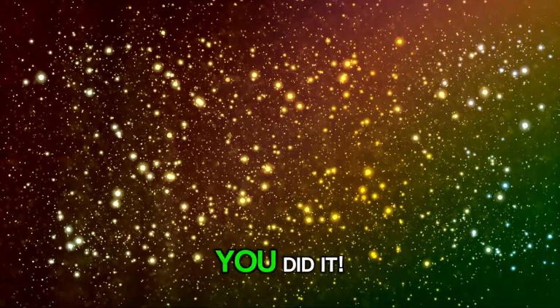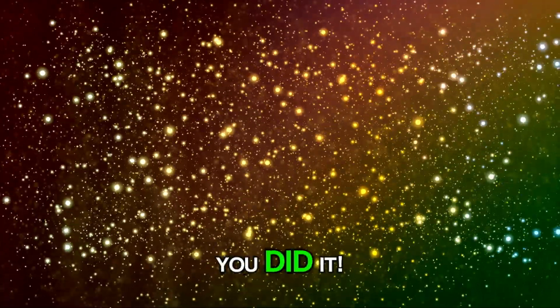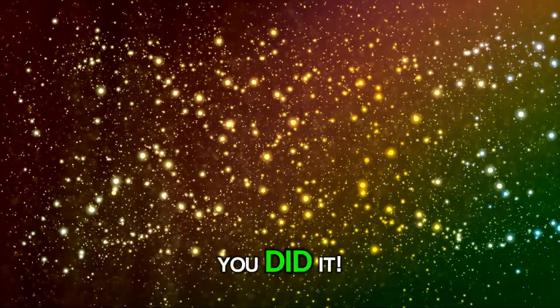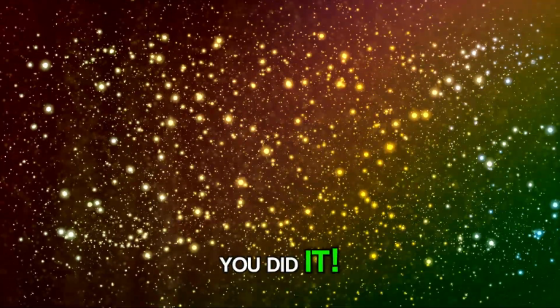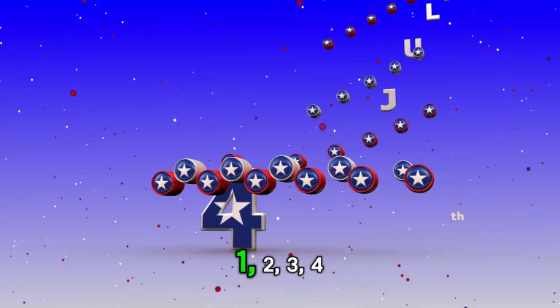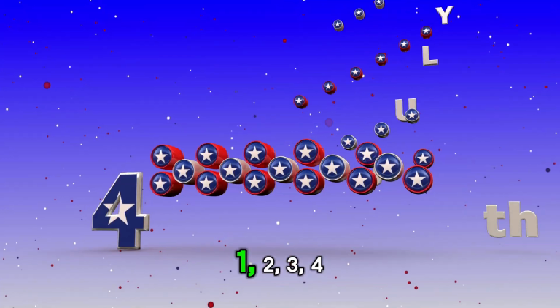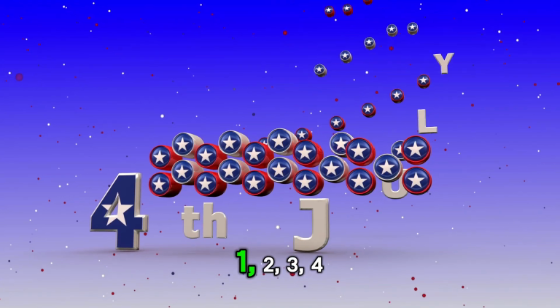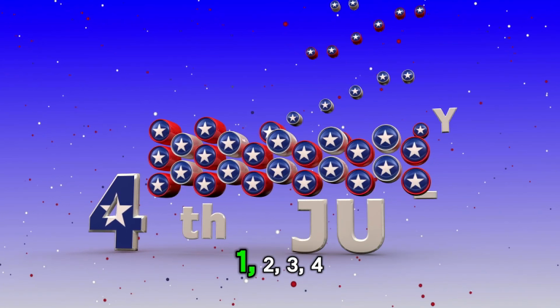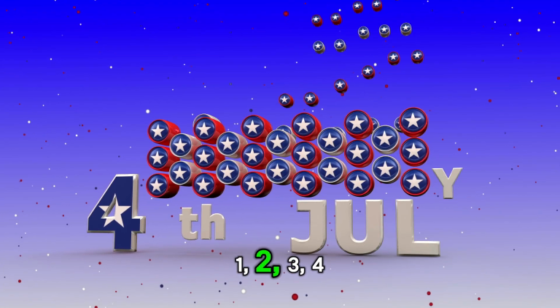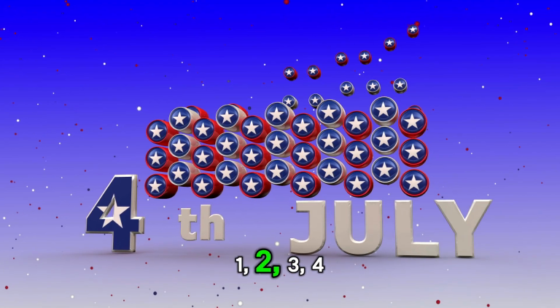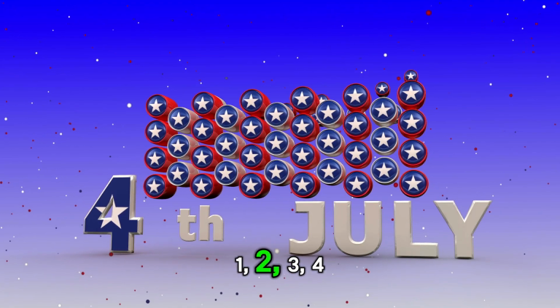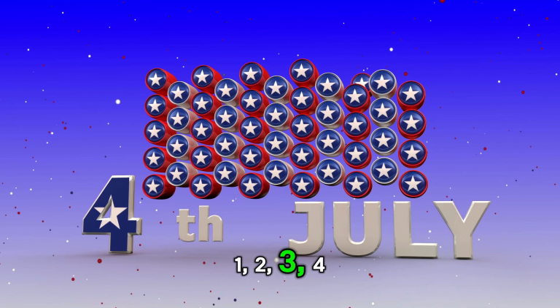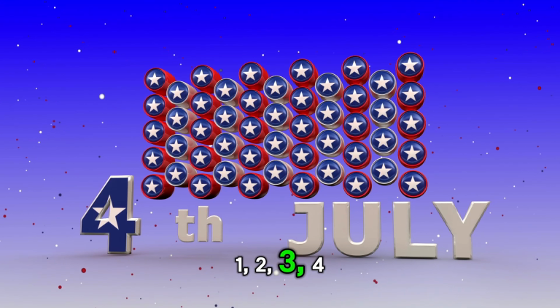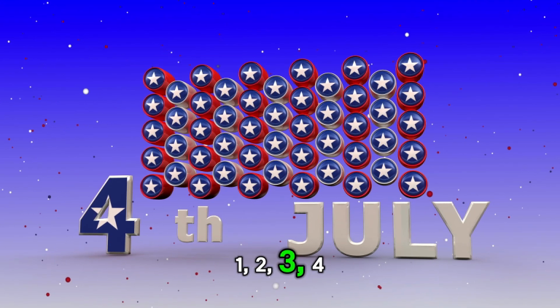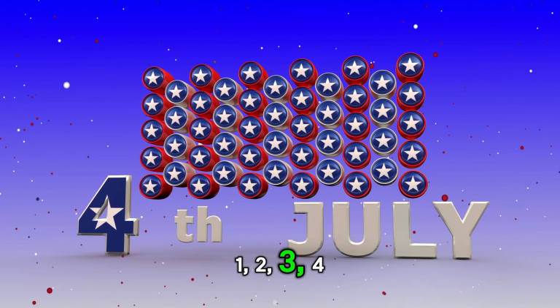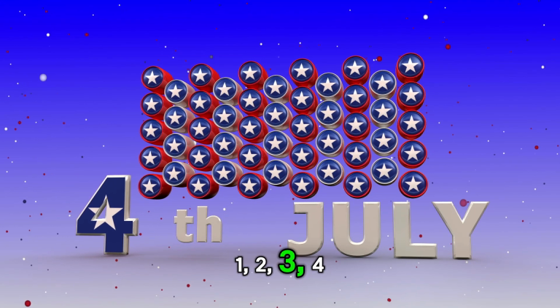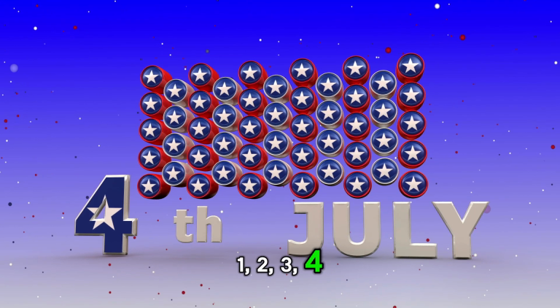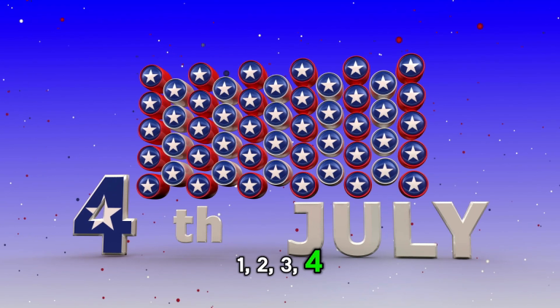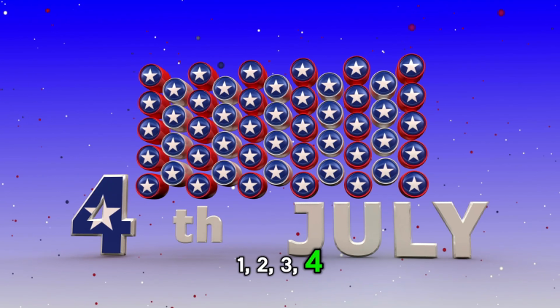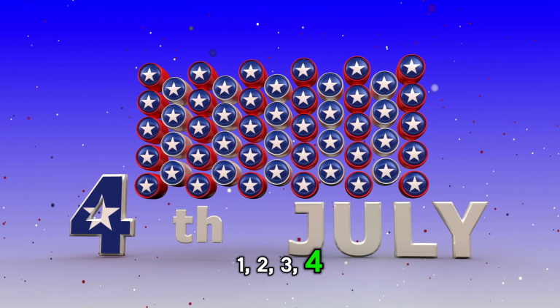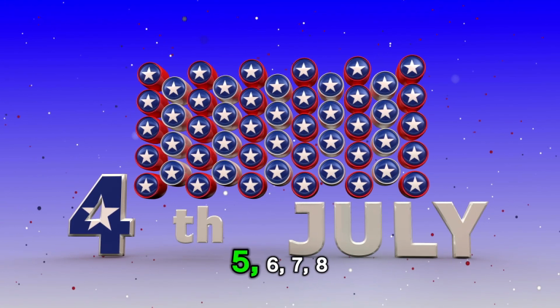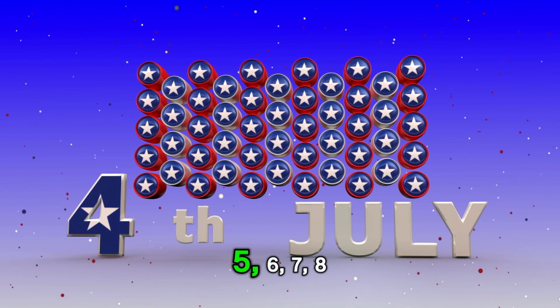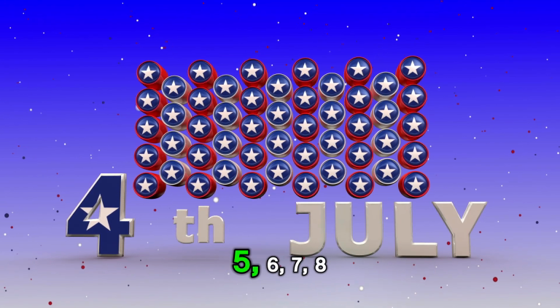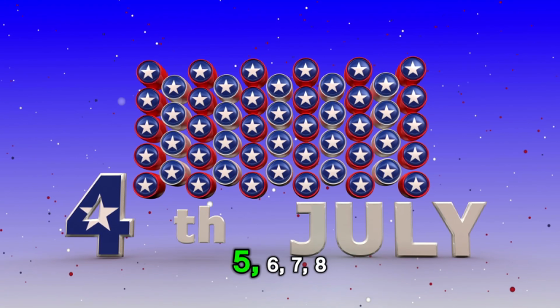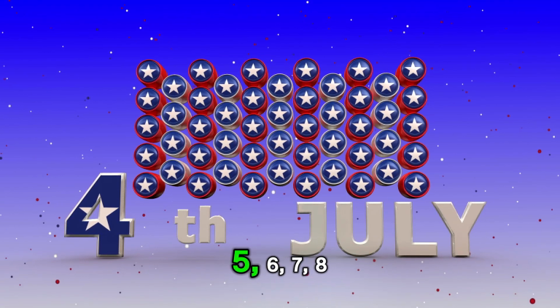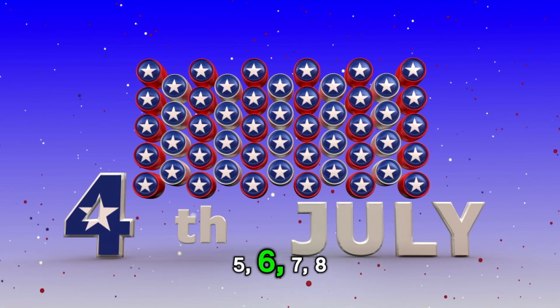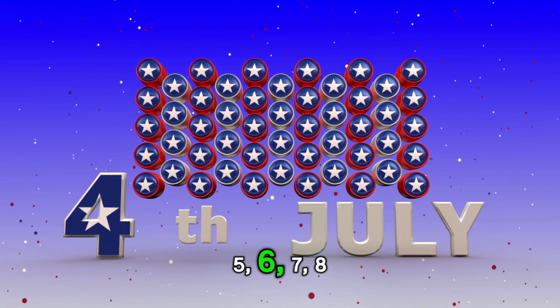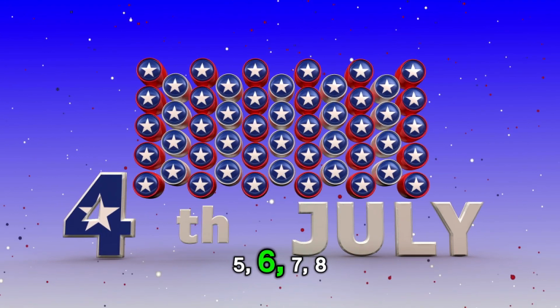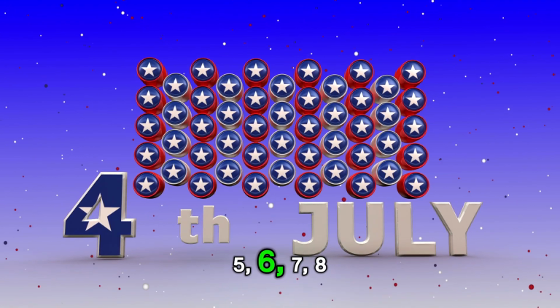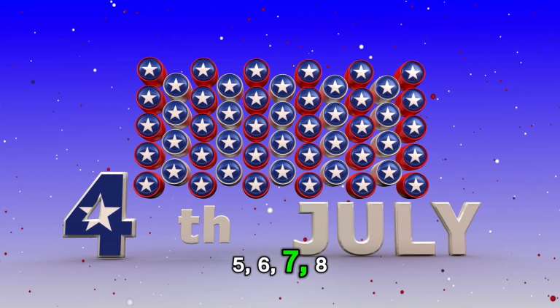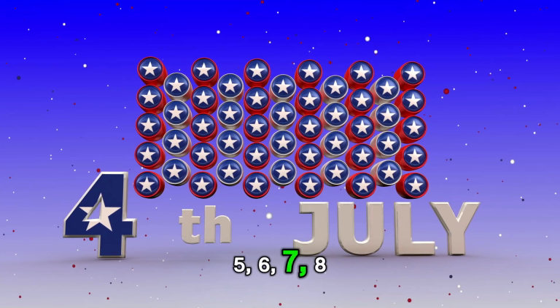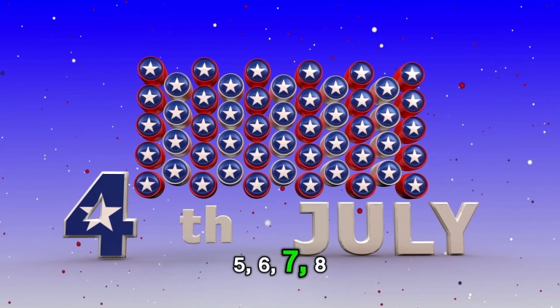You did it. One, two, three, four, five, six, seven.